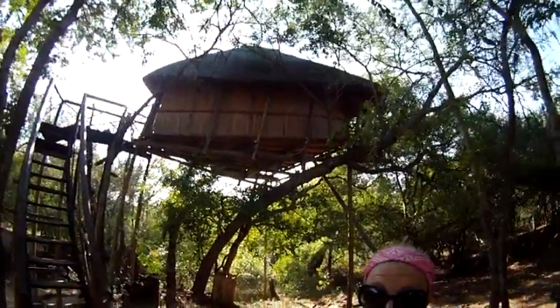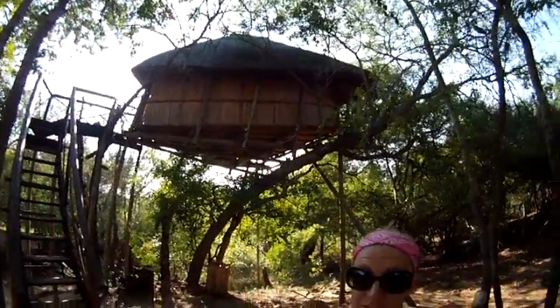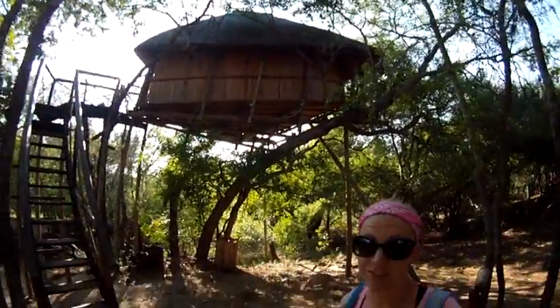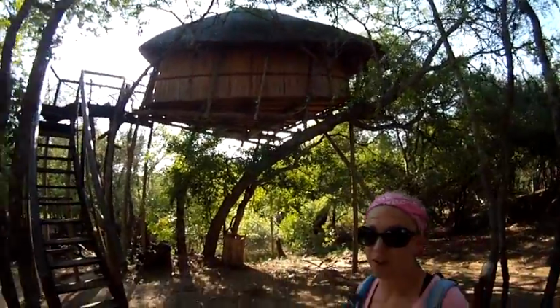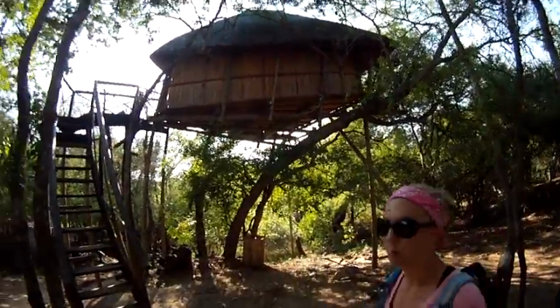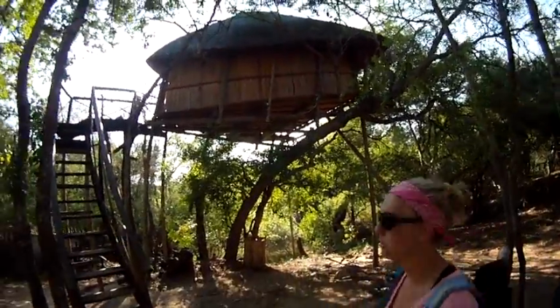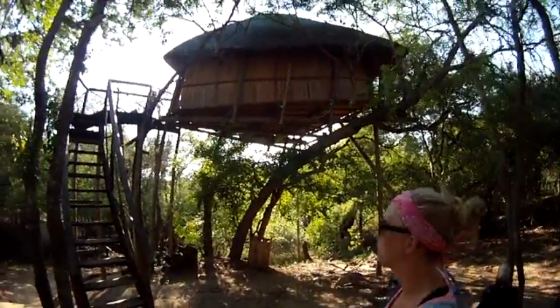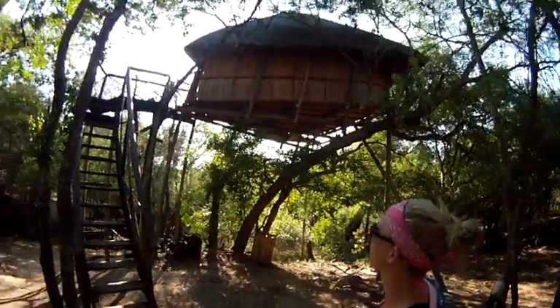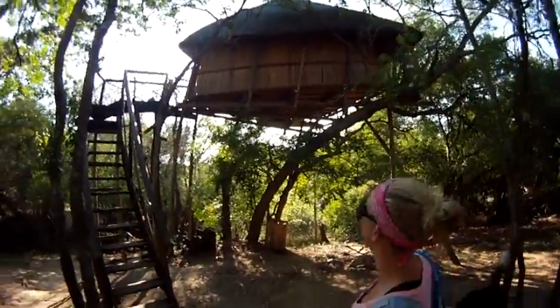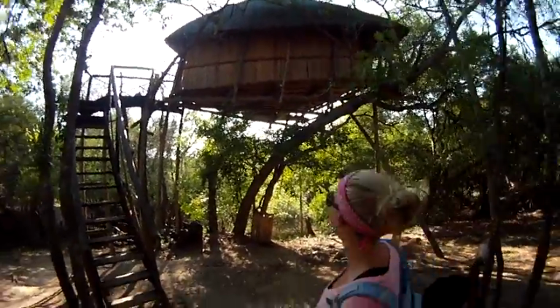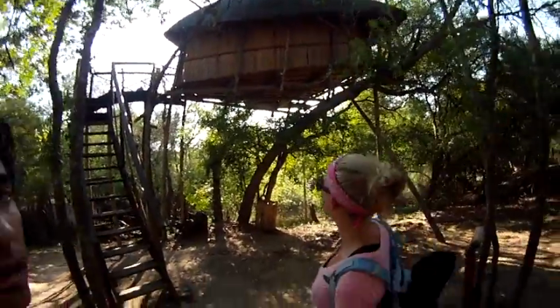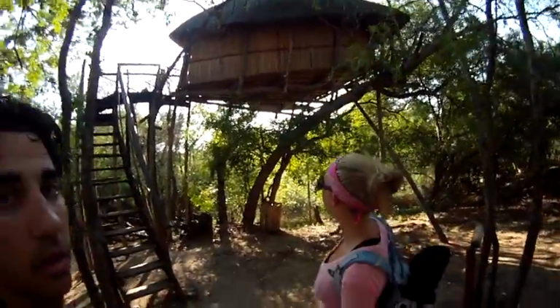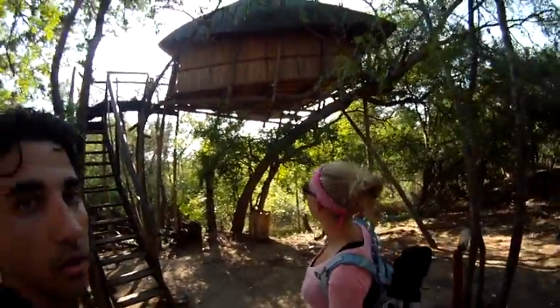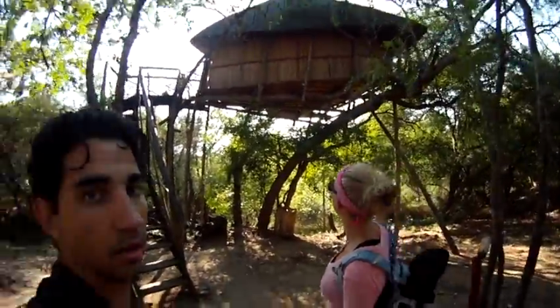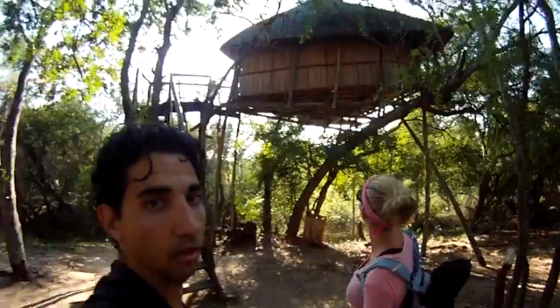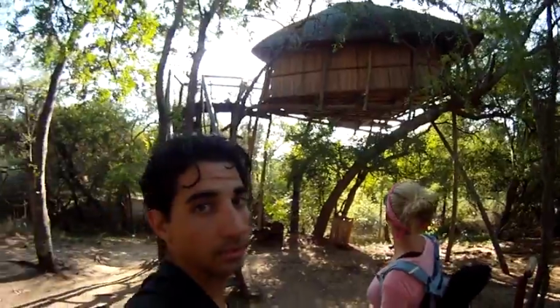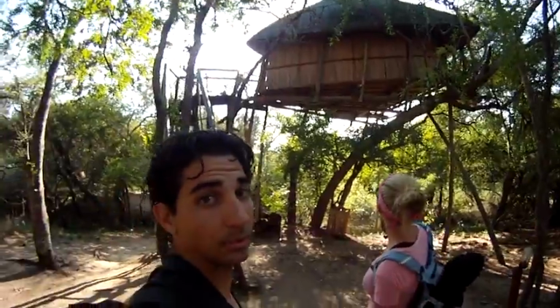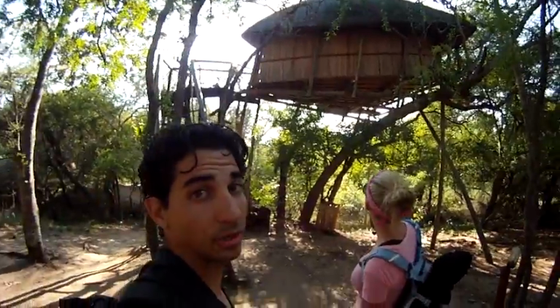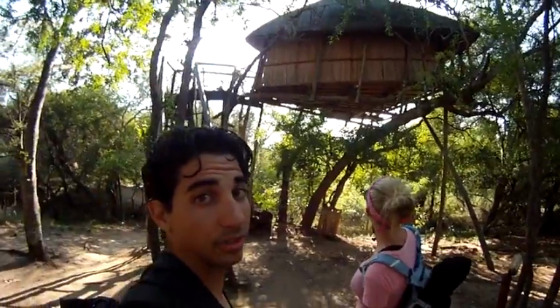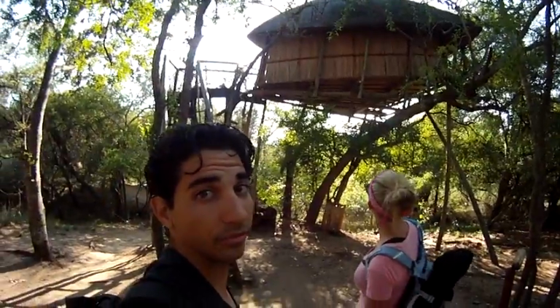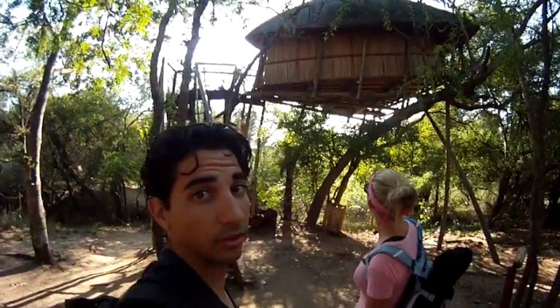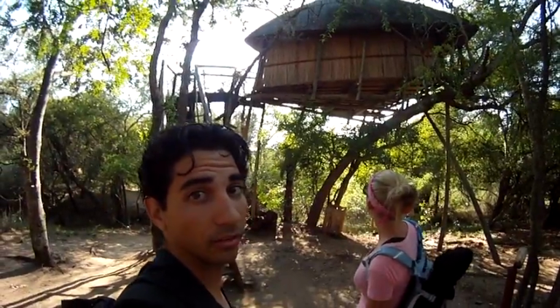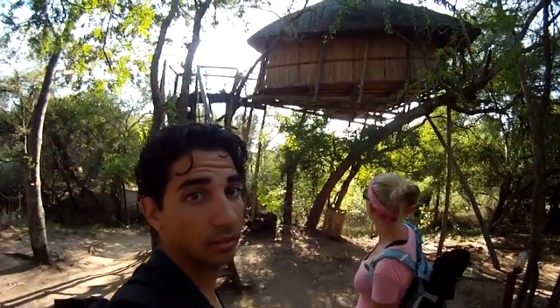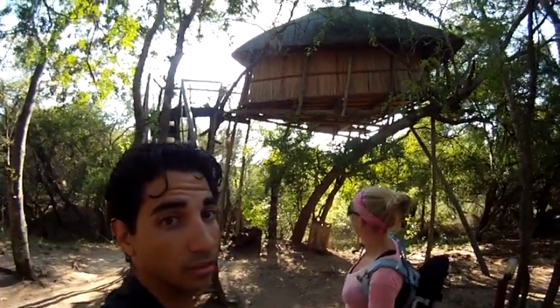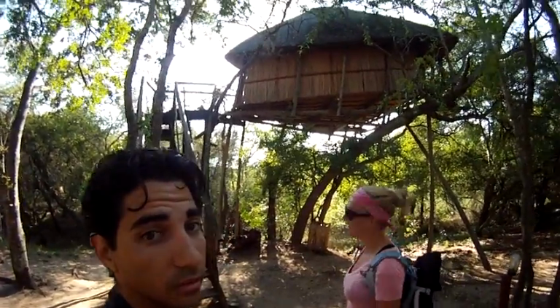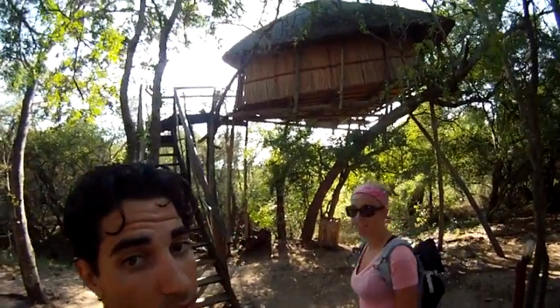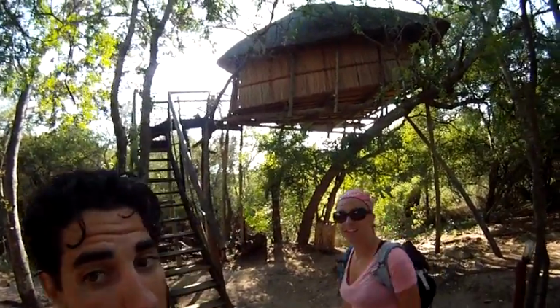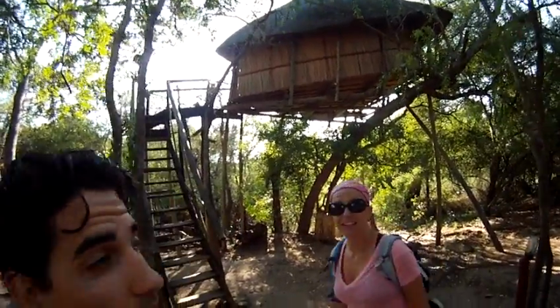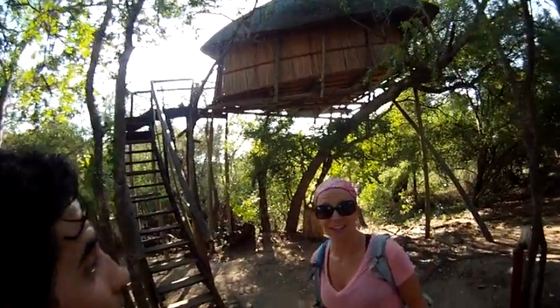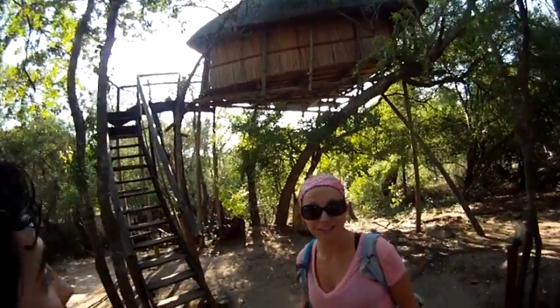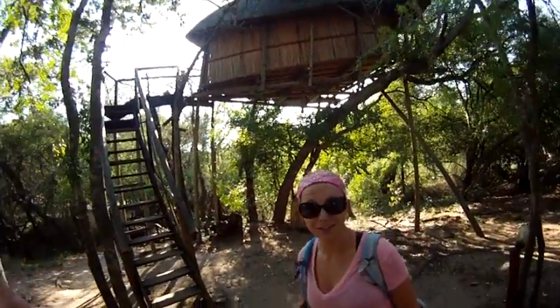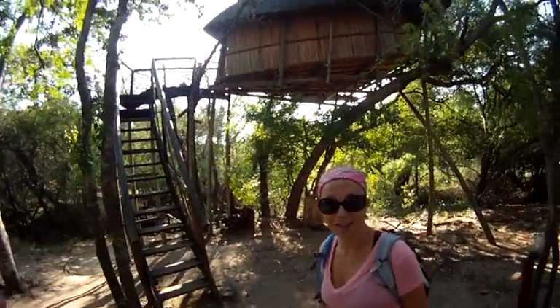It's the tallest in the complex, of course. Treehouse skyscrapers. It's about 20 feet off the ground, and it's a doozy.